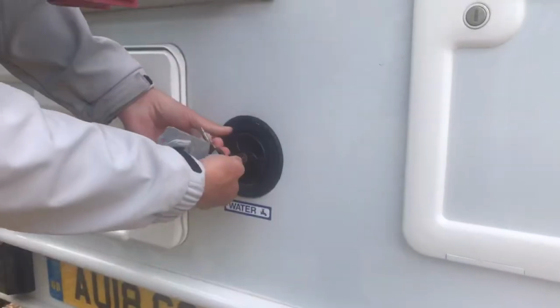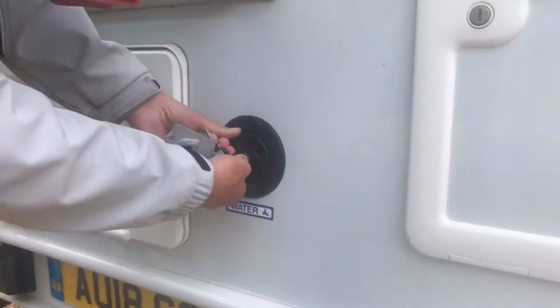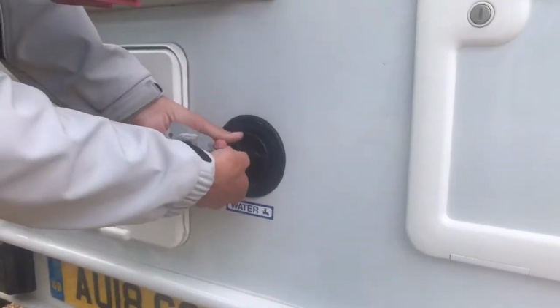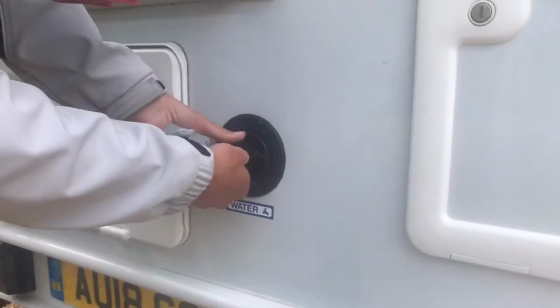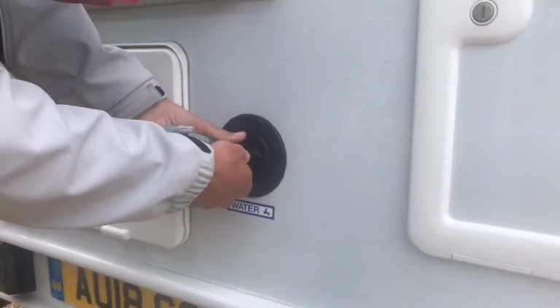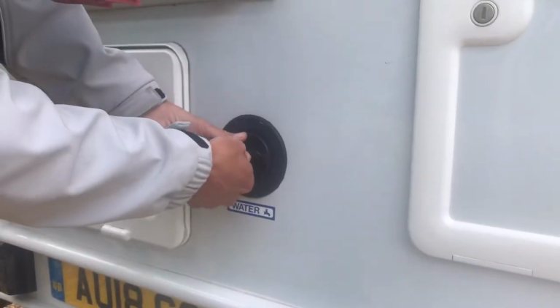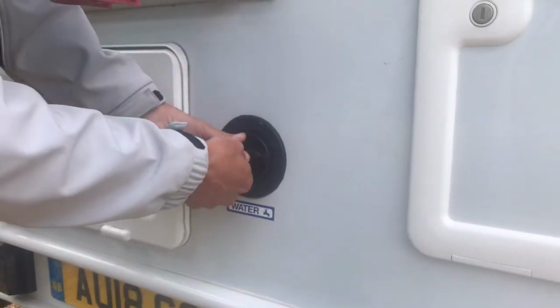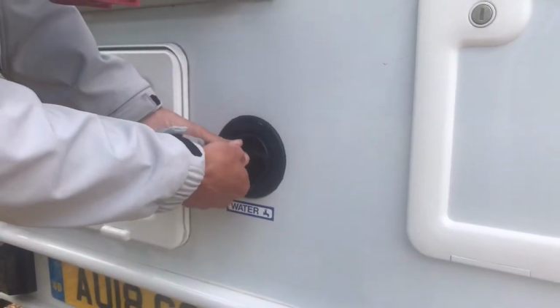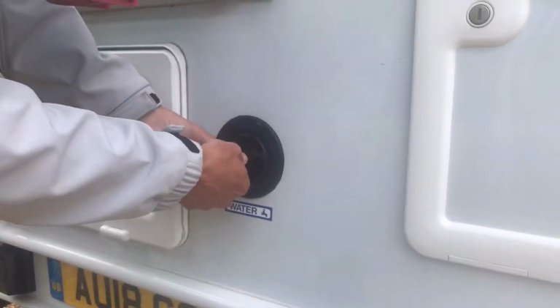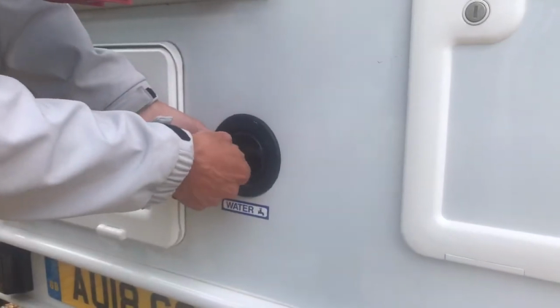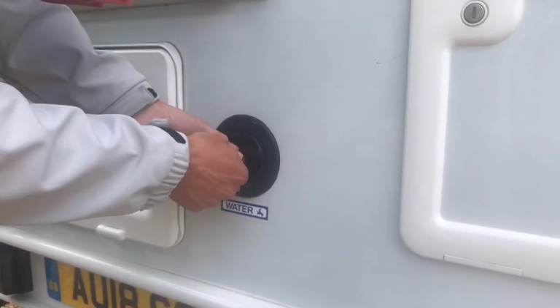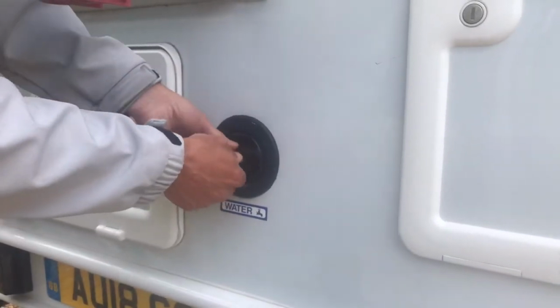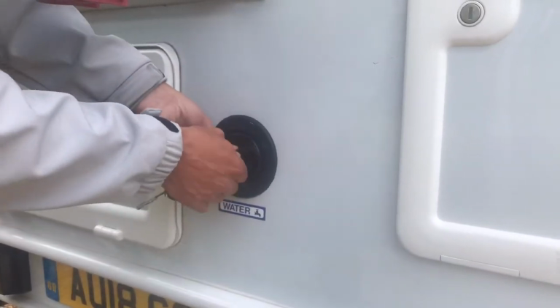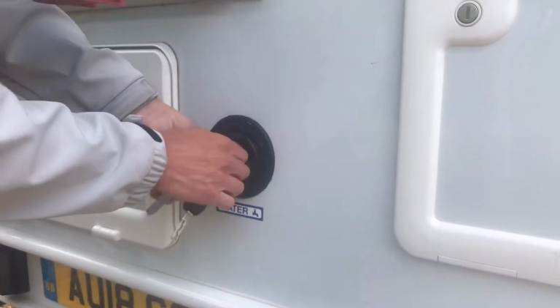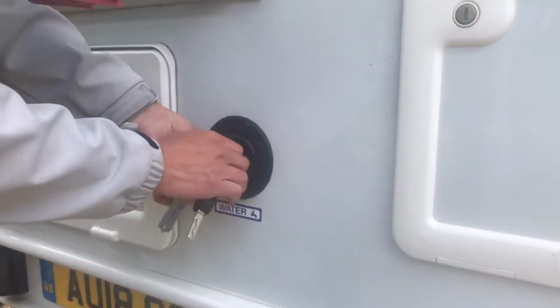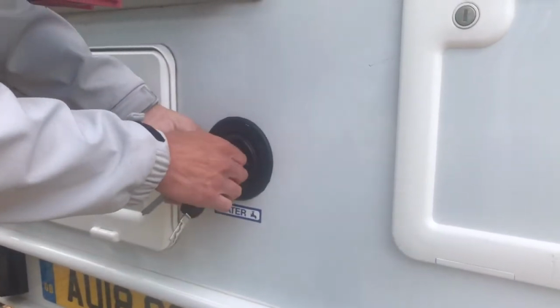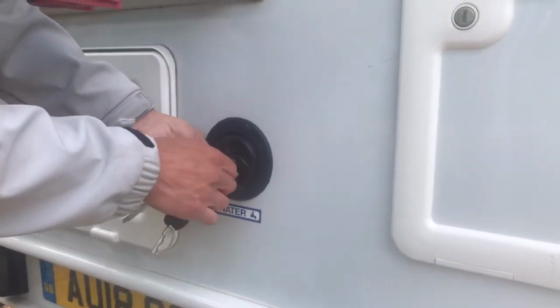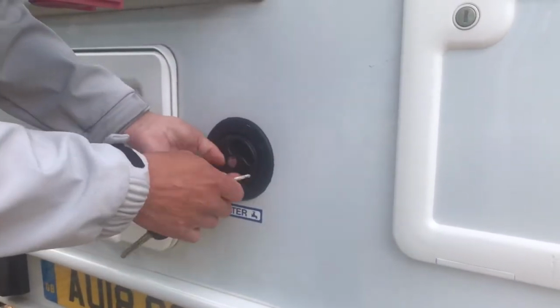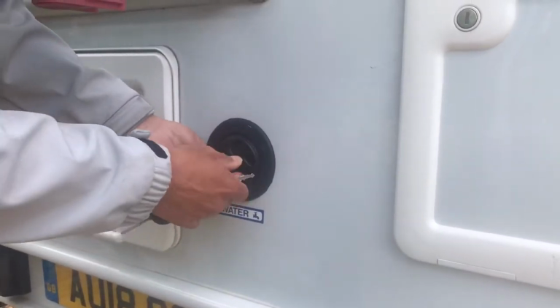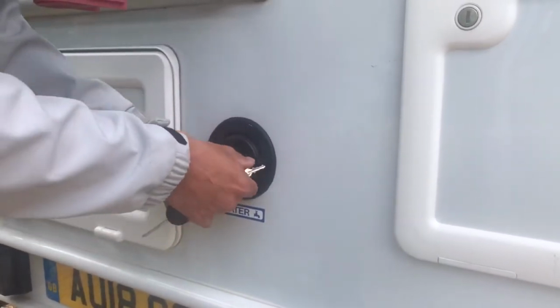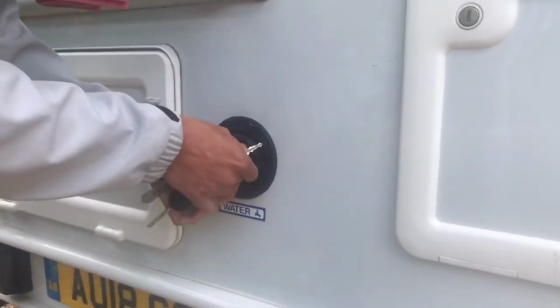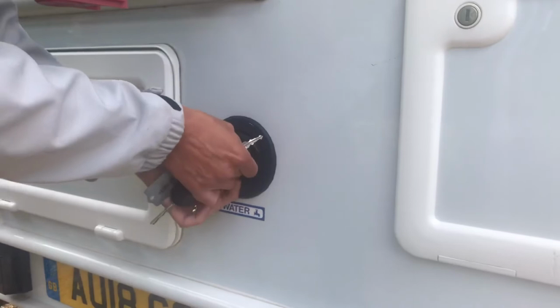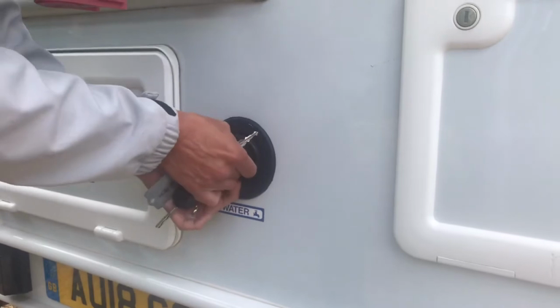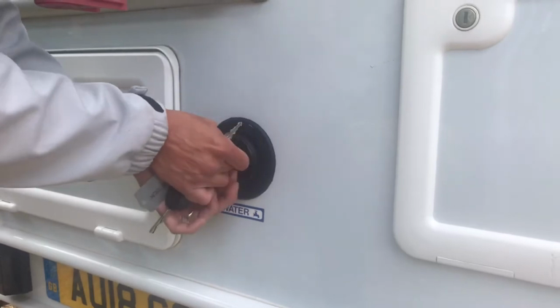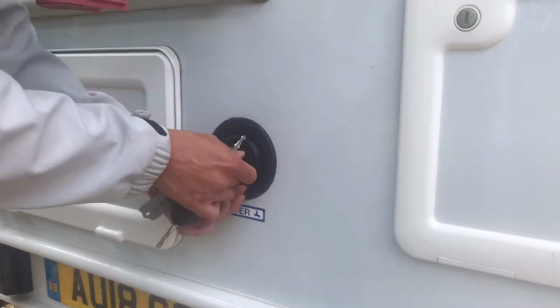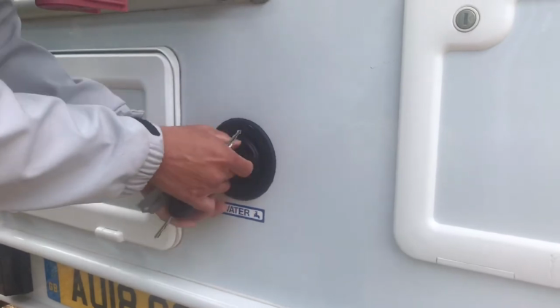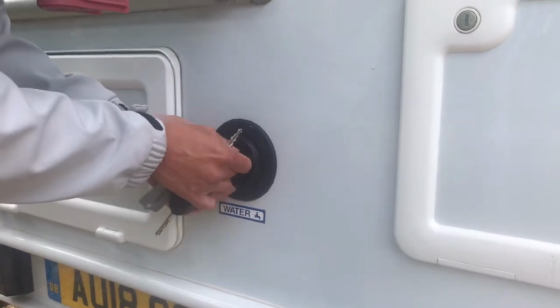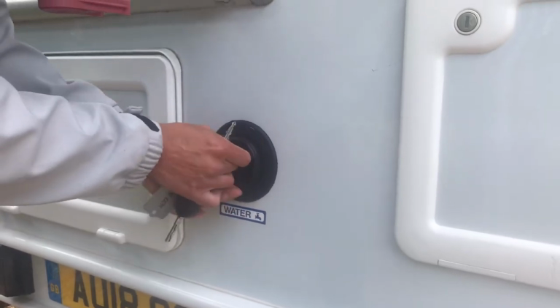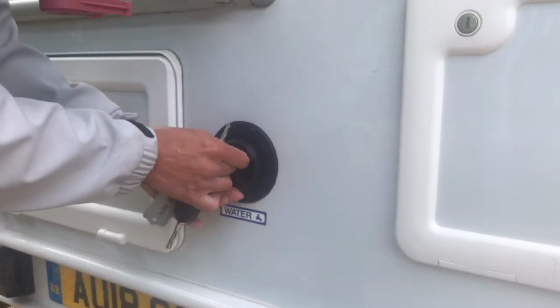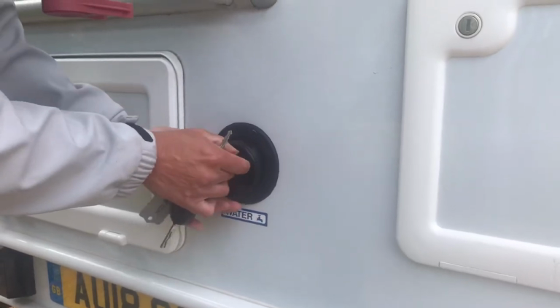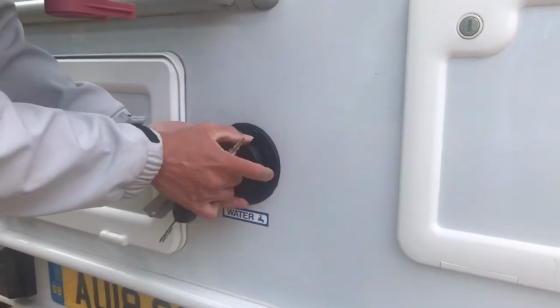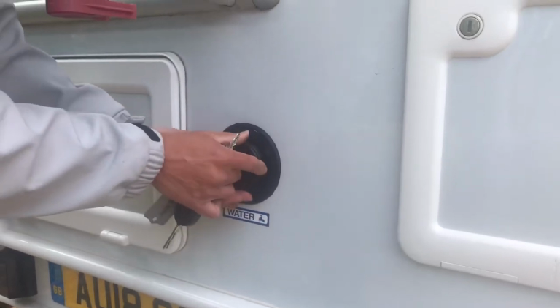There's an onboard fresh water tank. You fill the tank through this filler cap with the hosepipe supplied.